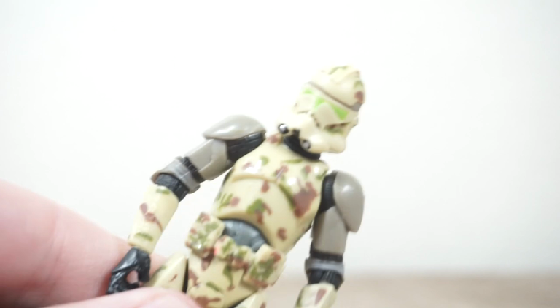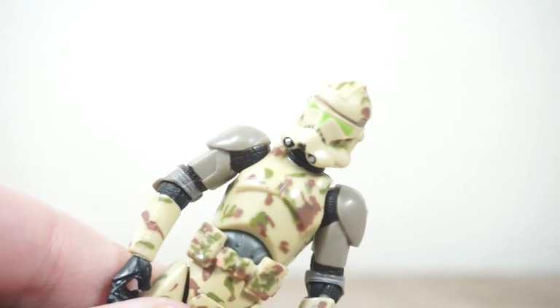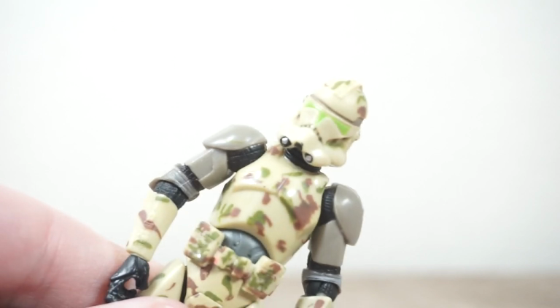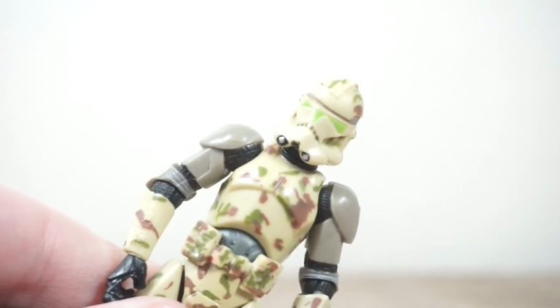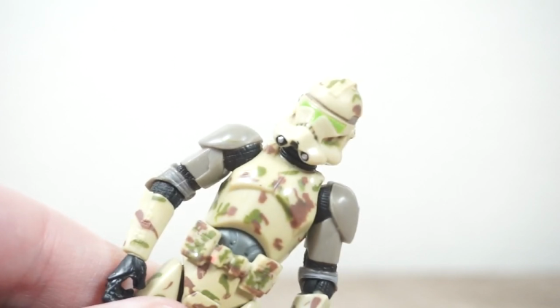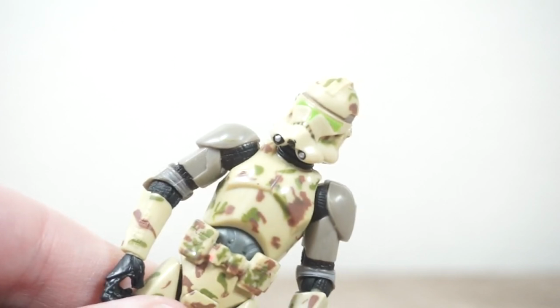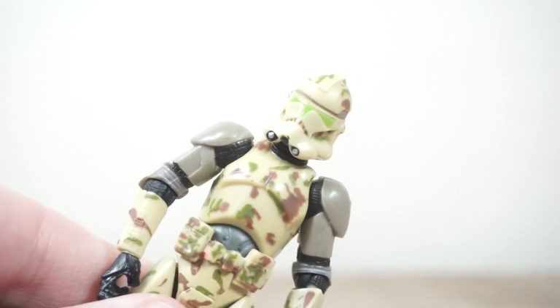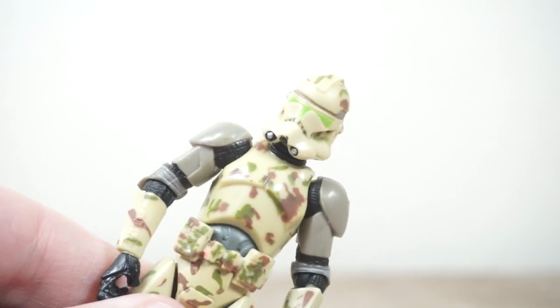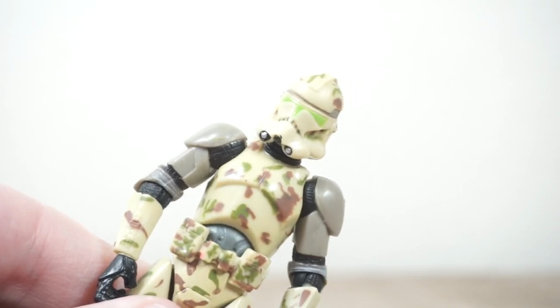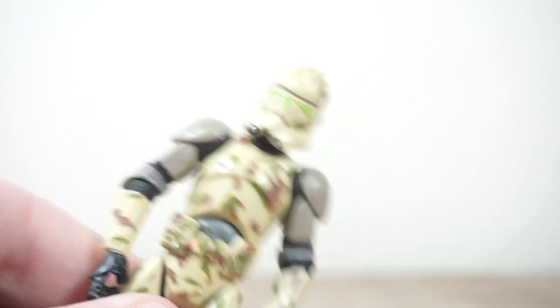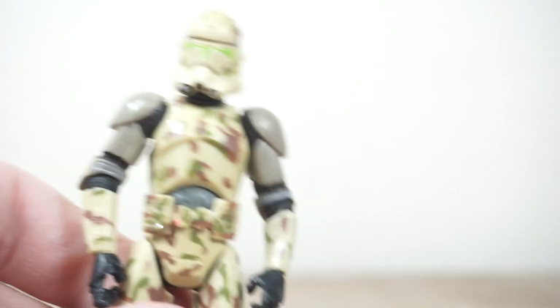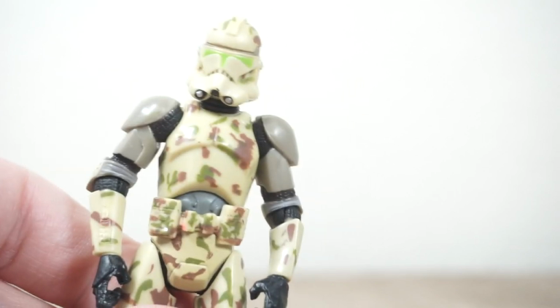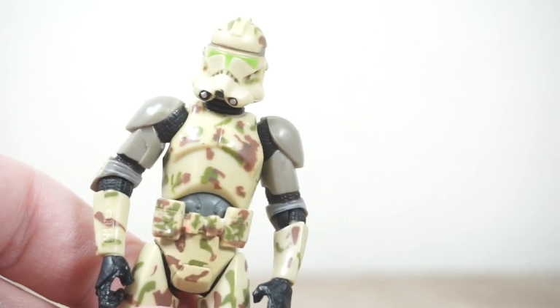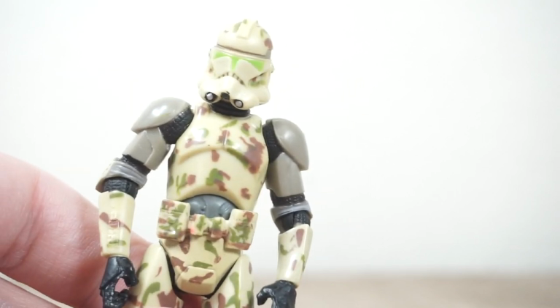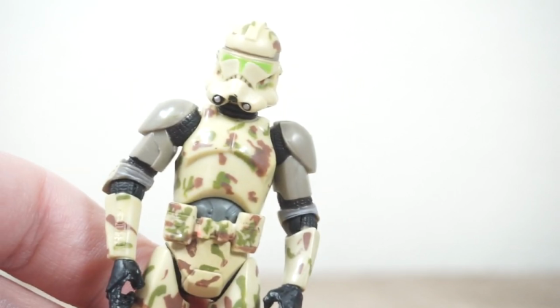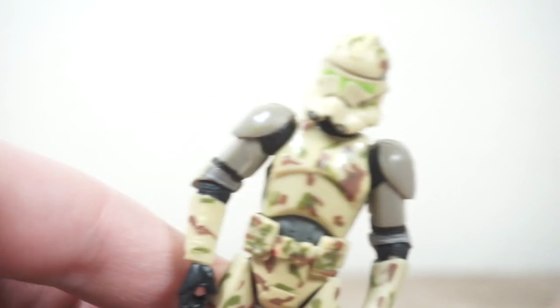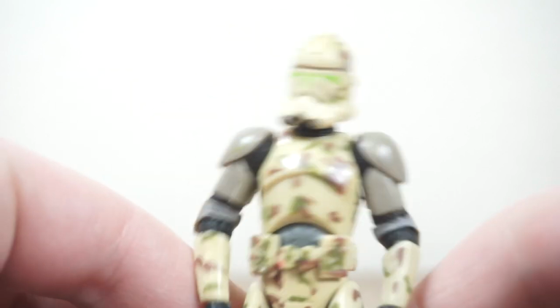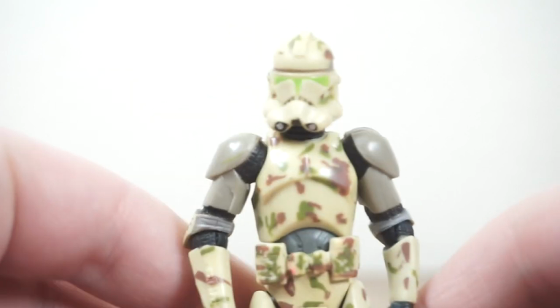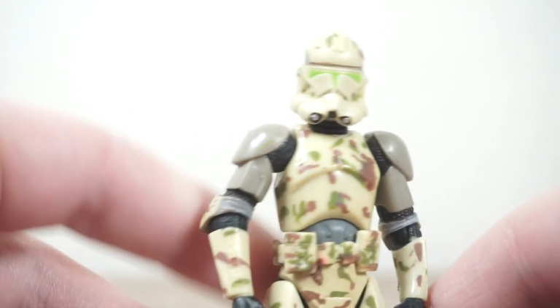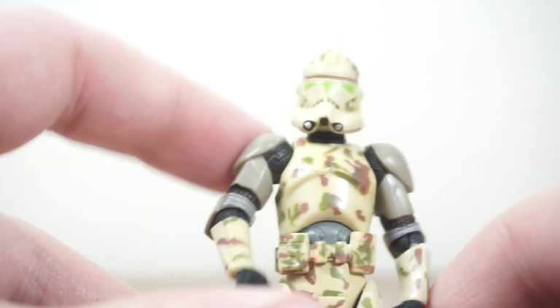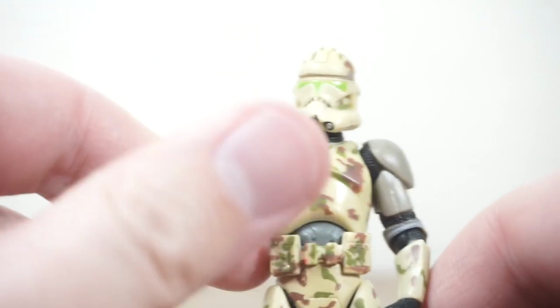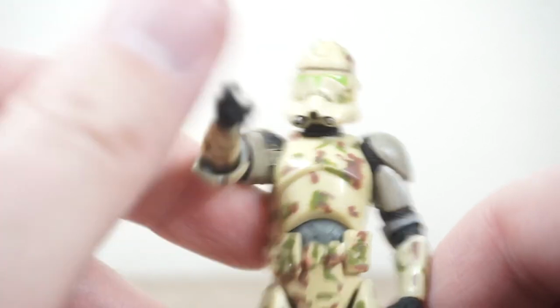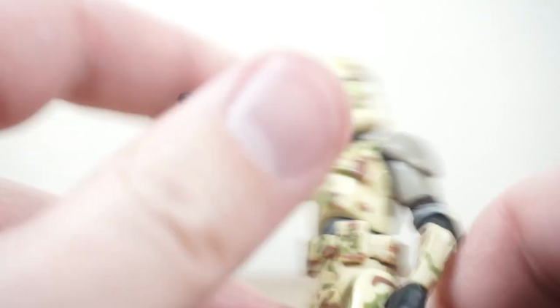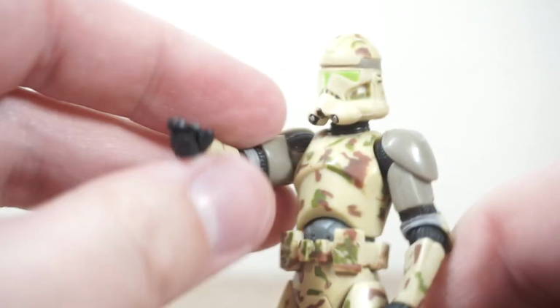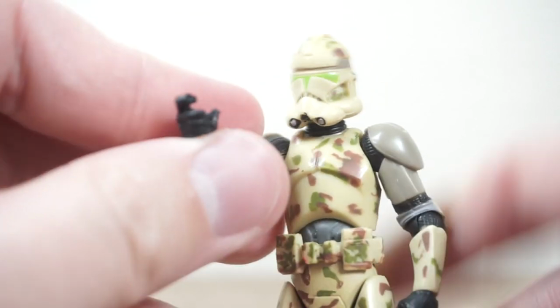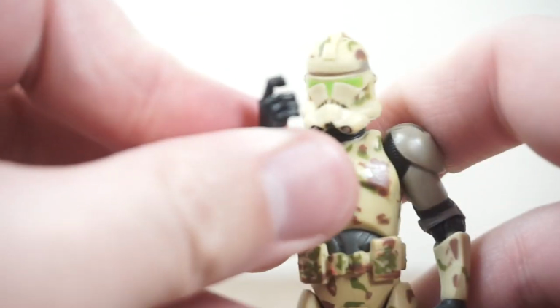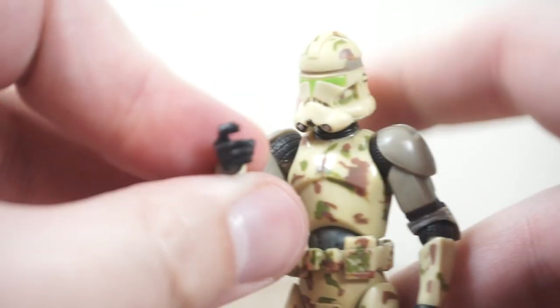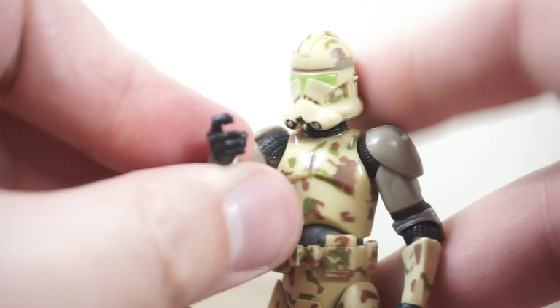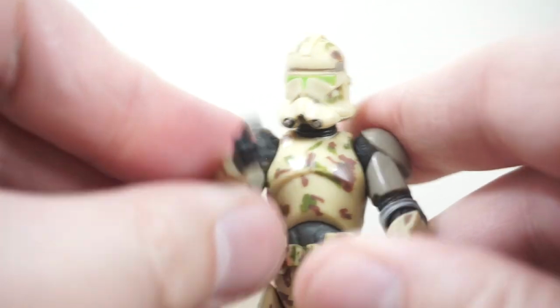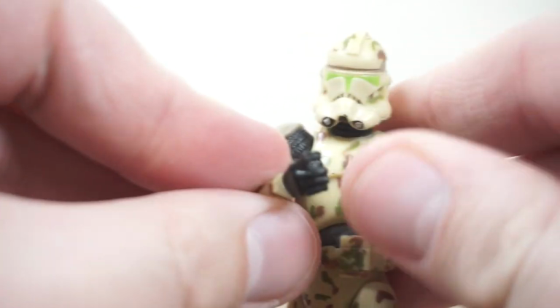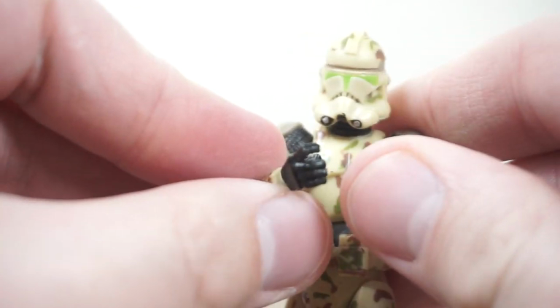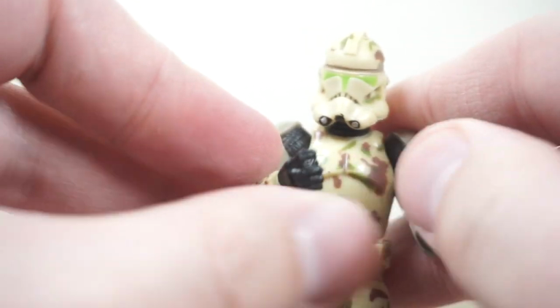Hey everyone, welcome back to the channel. Rustbuck Collector here. I'm using a clone trooper action figure to talk.